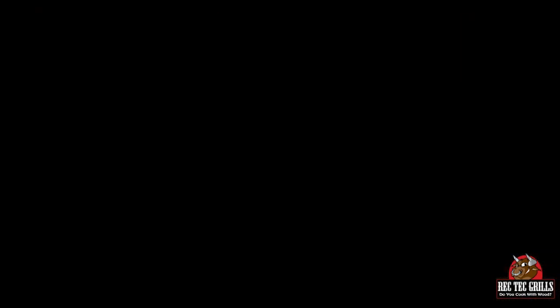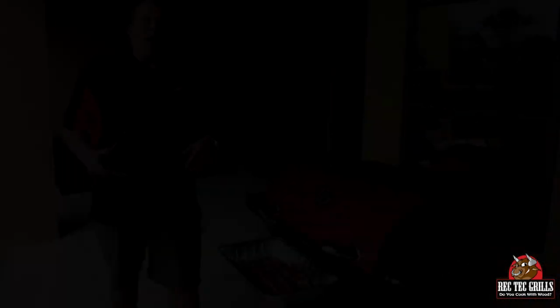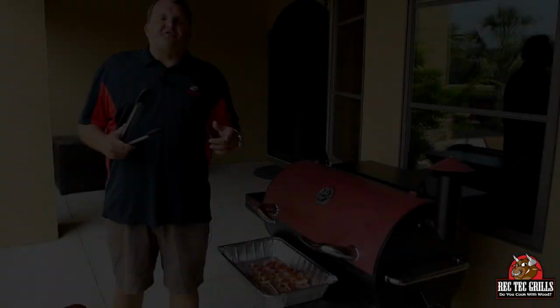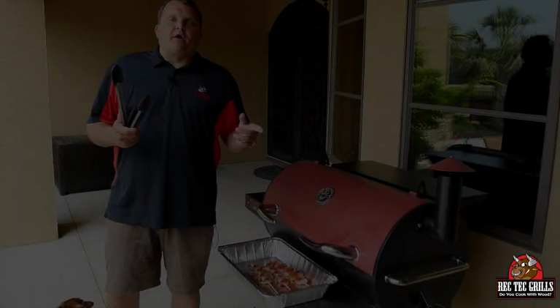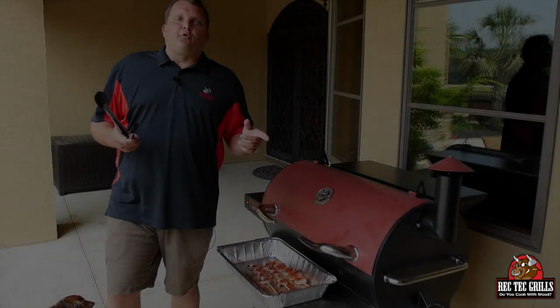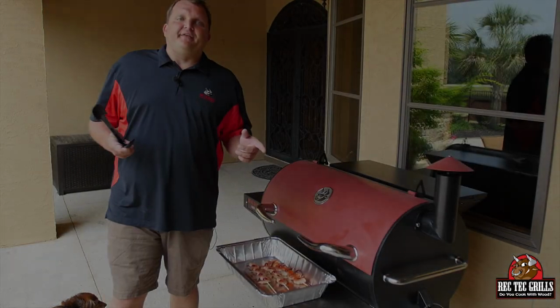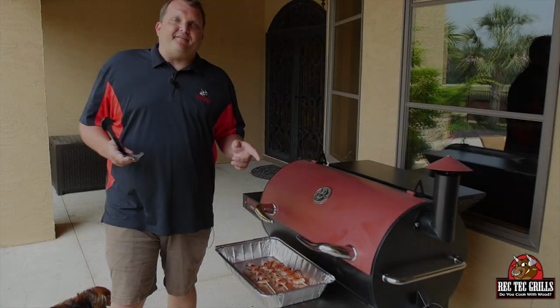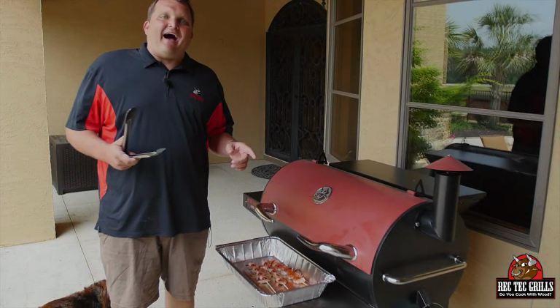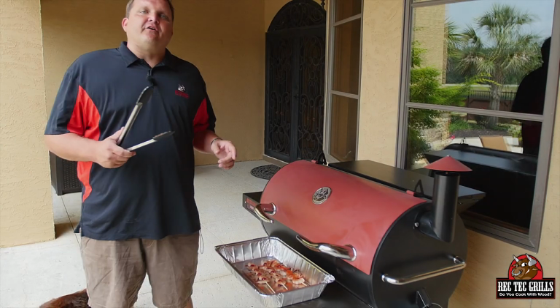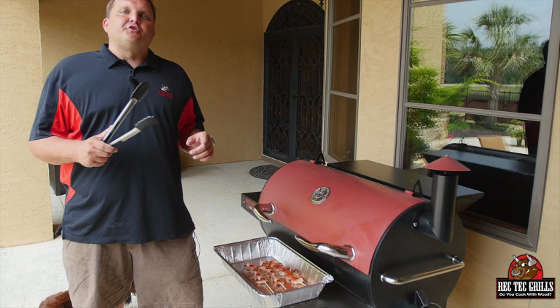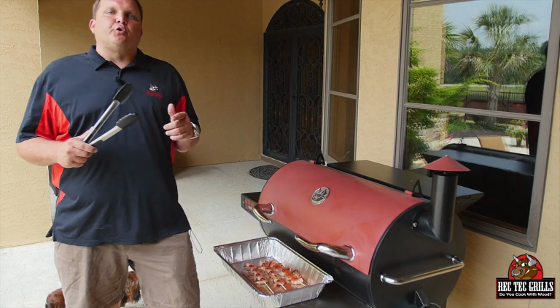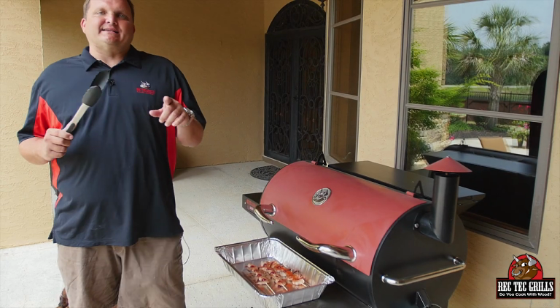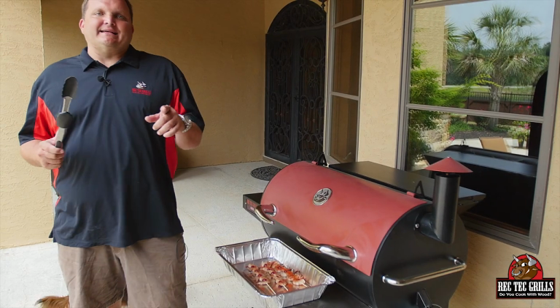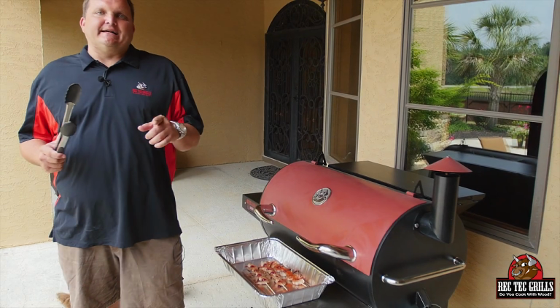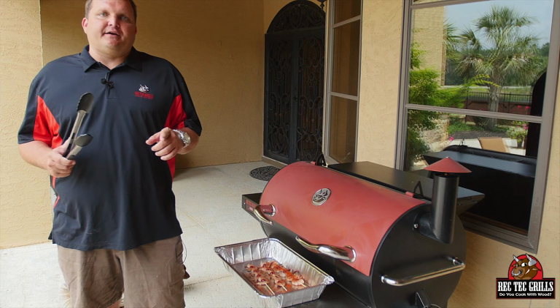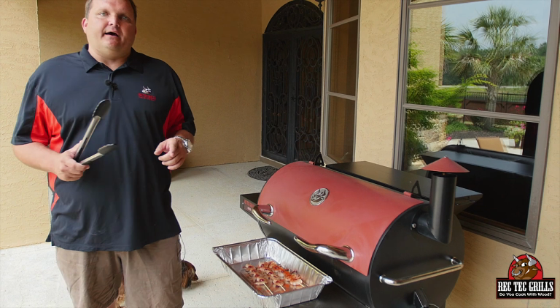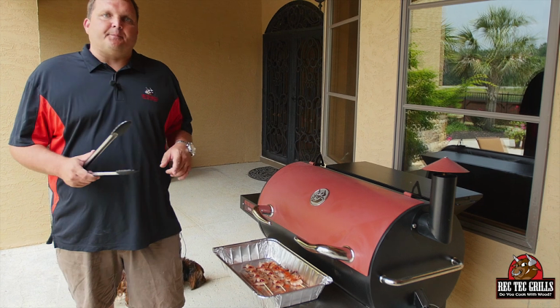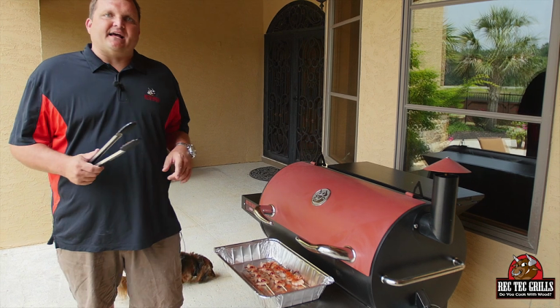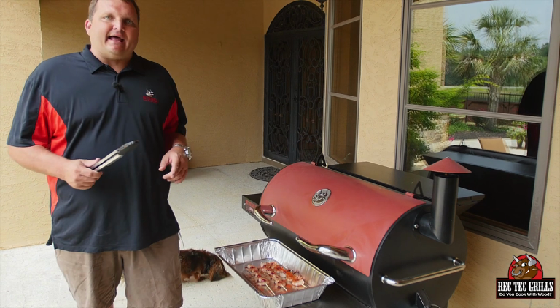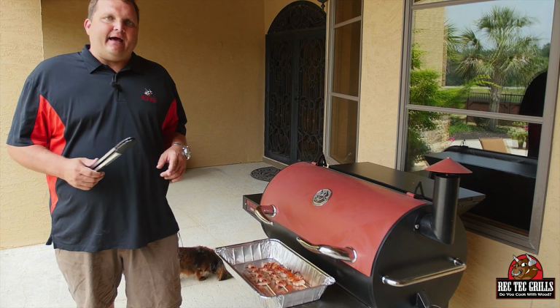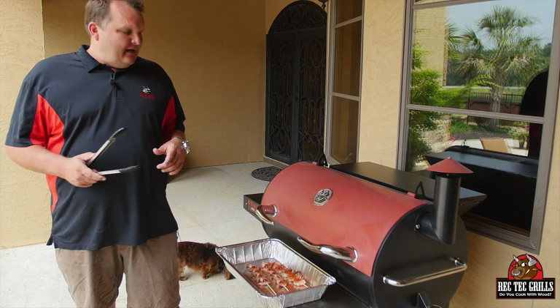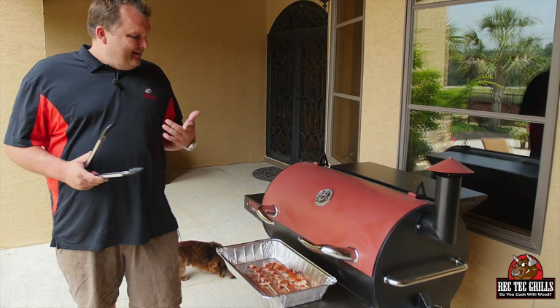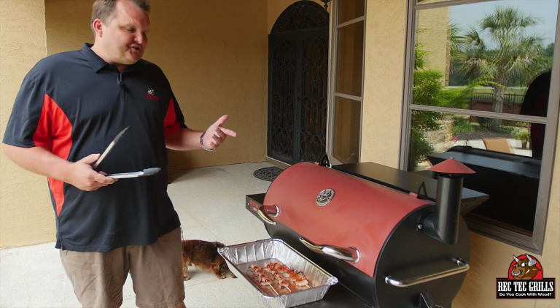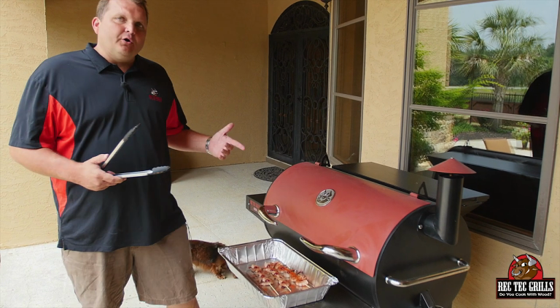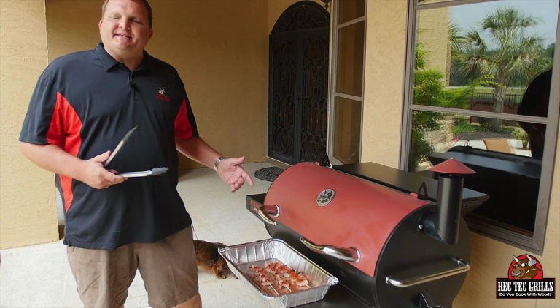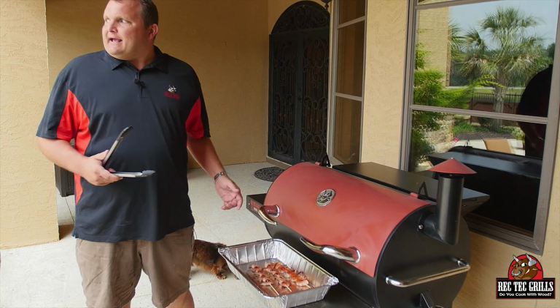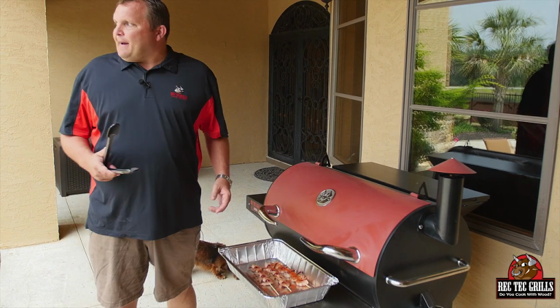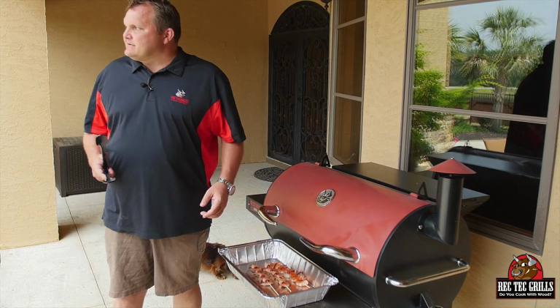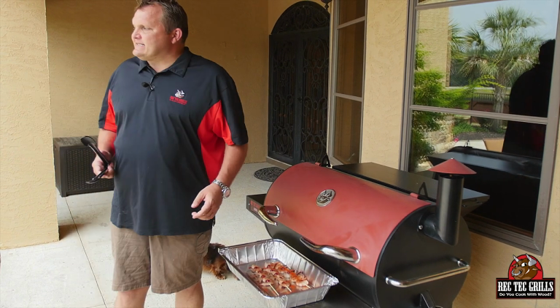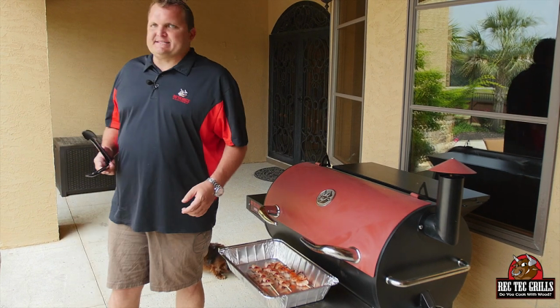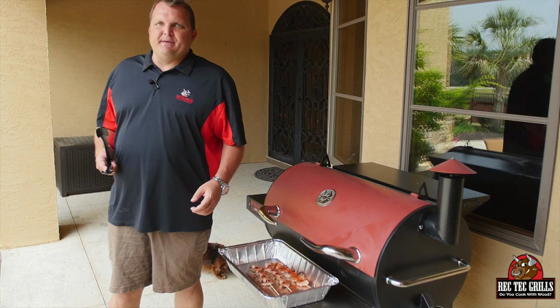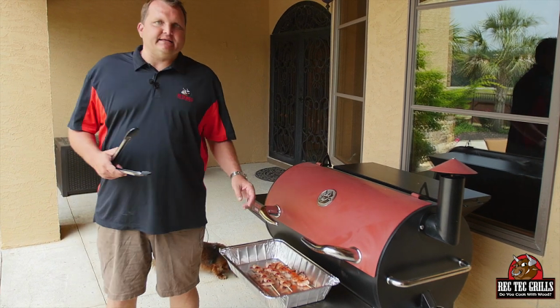All right. So we're going to grill these at 500 degrees on the sear kit upside down. They should only take about six minutes.